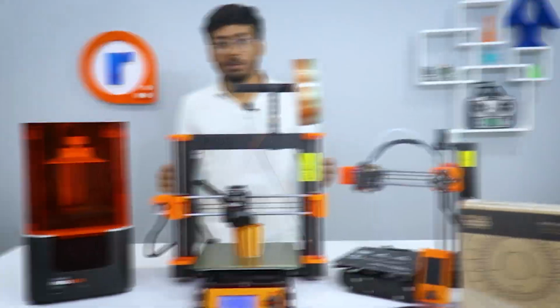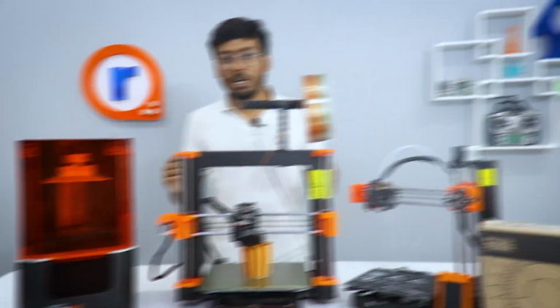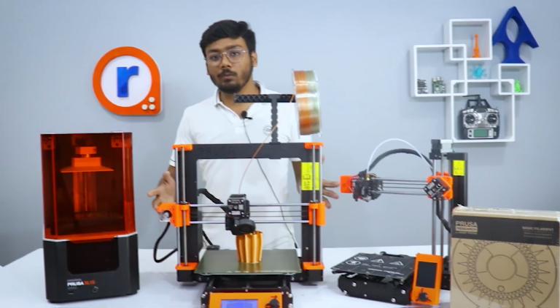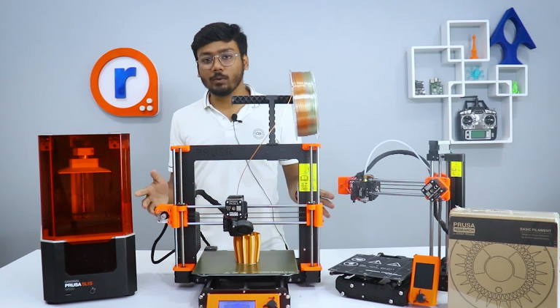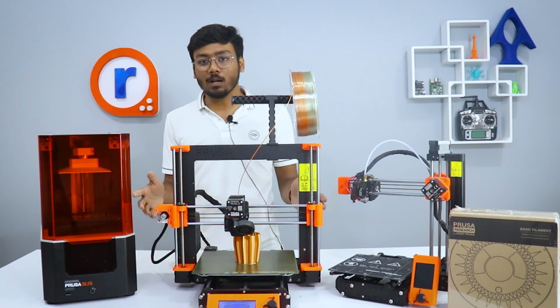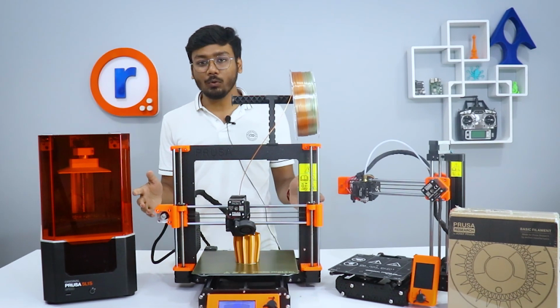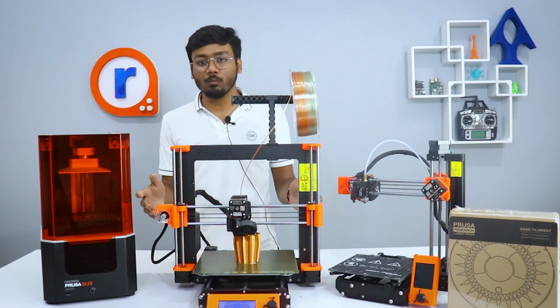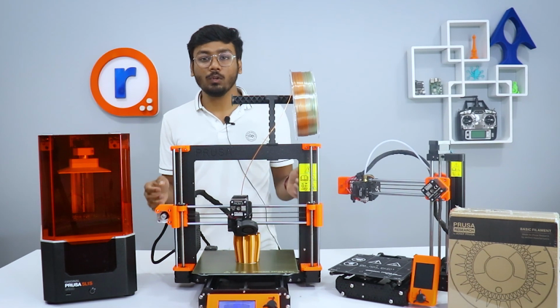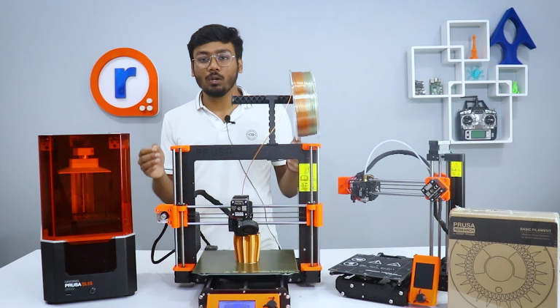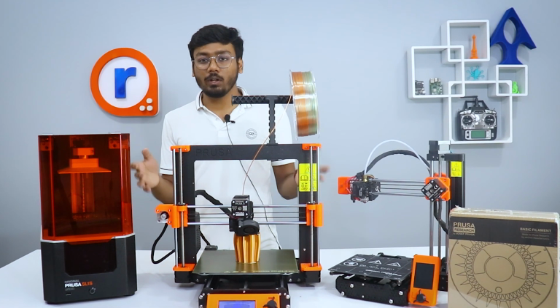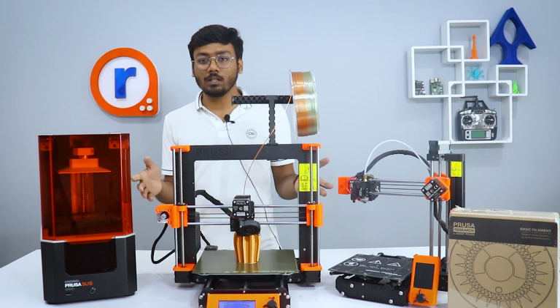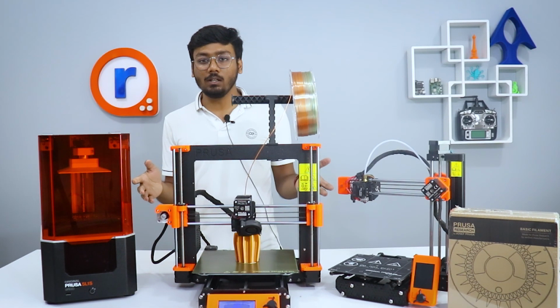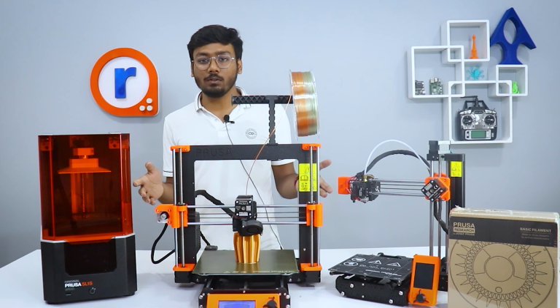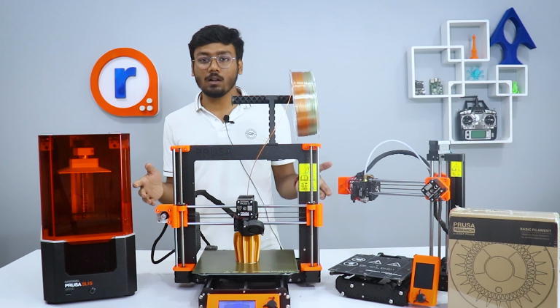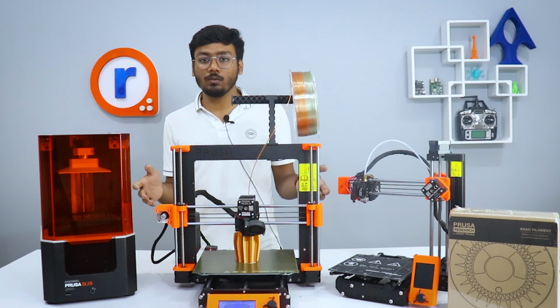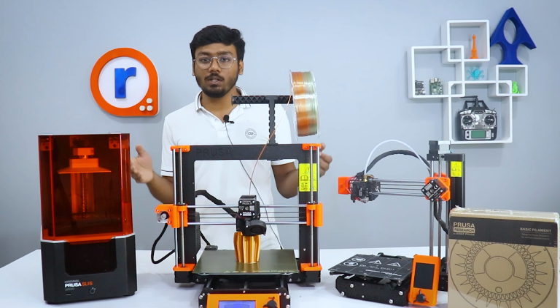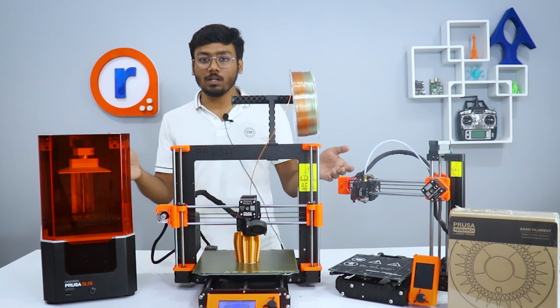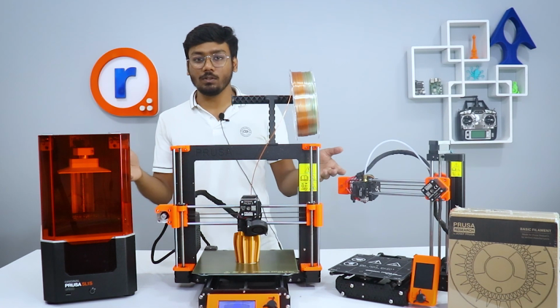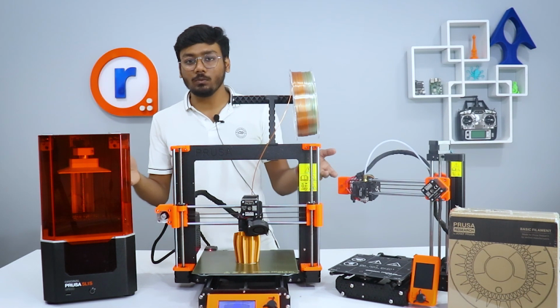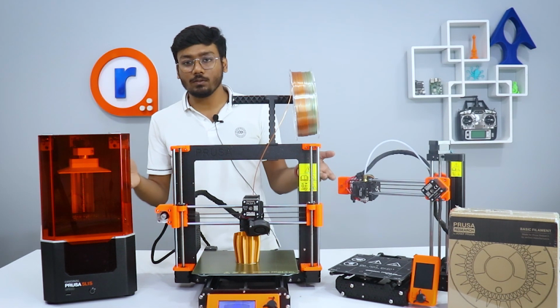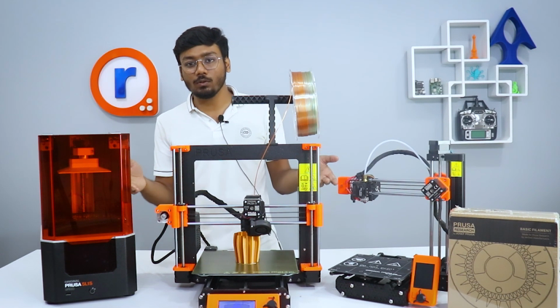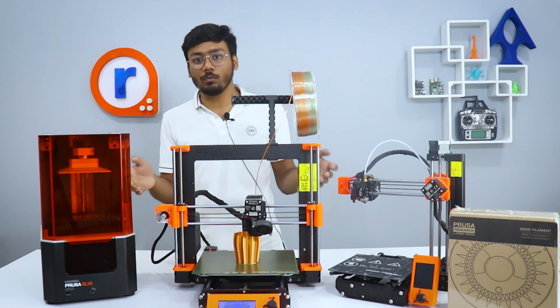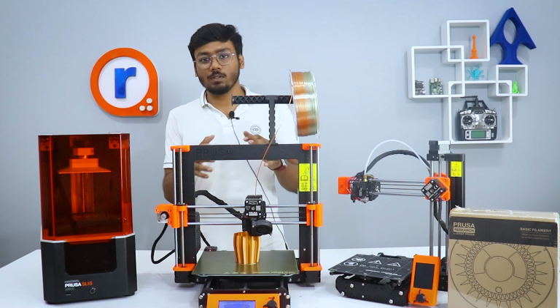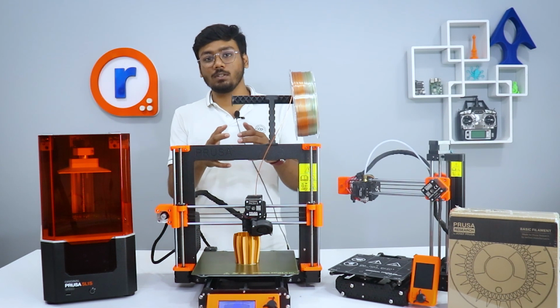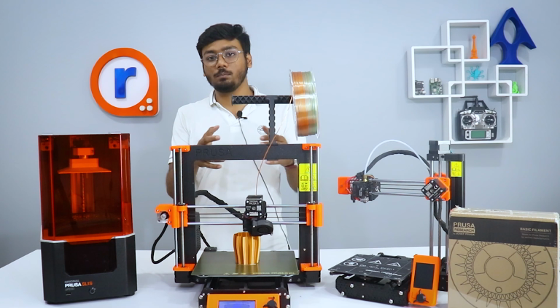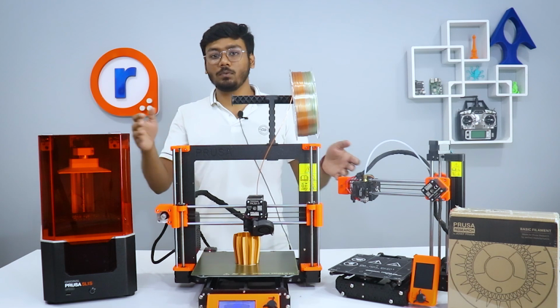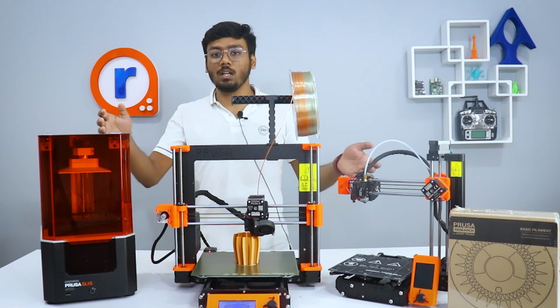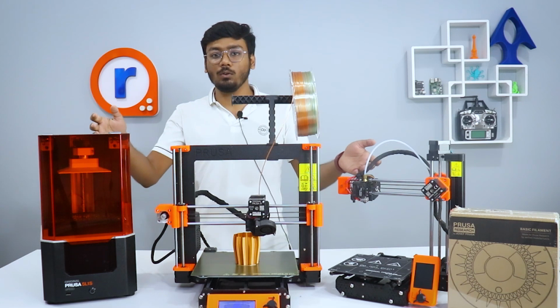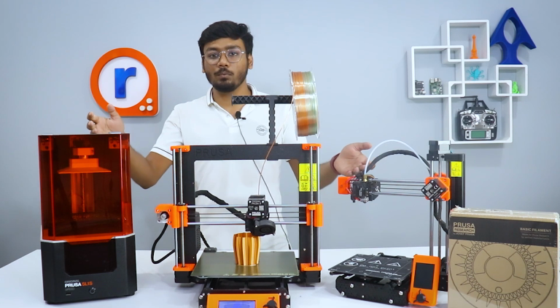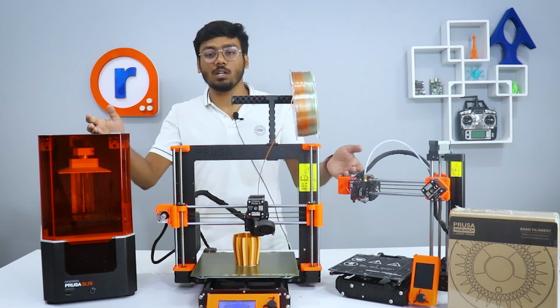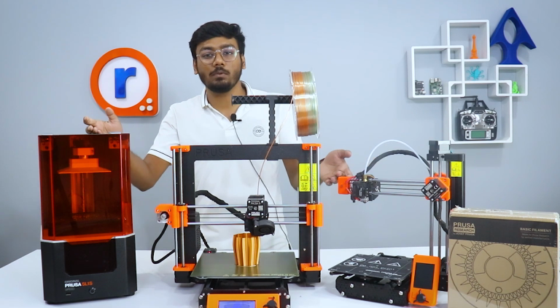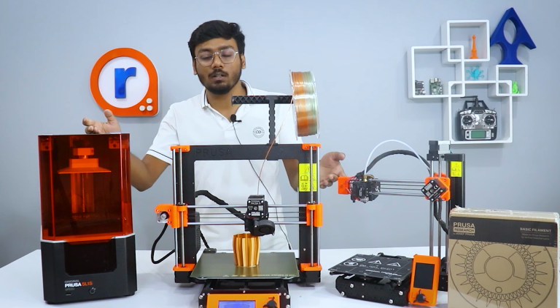Hello and welcome to Robu. Today we are thrilled to announce a new addition to our store: 3 new Prusa printers.